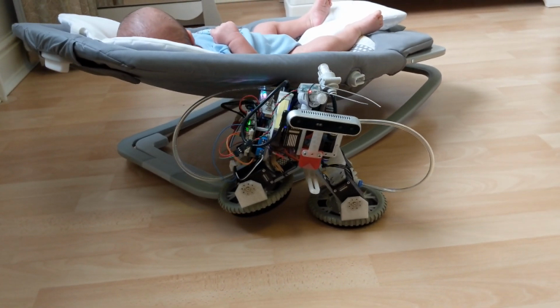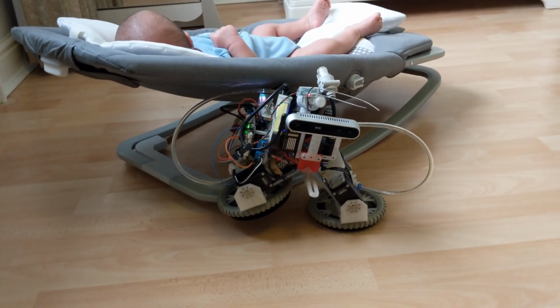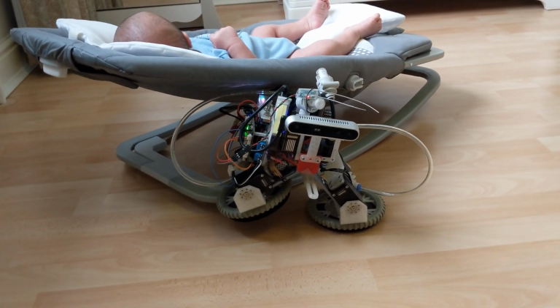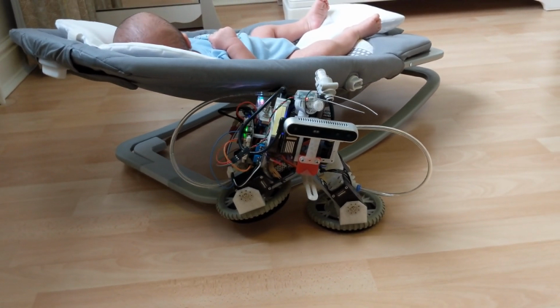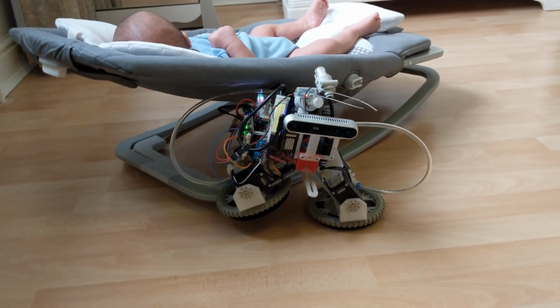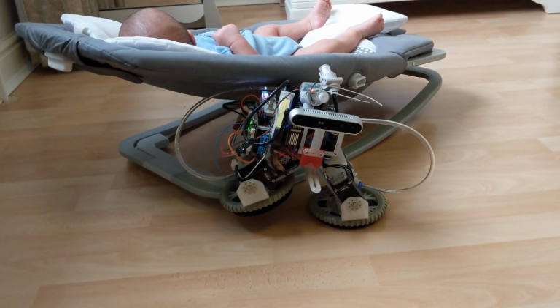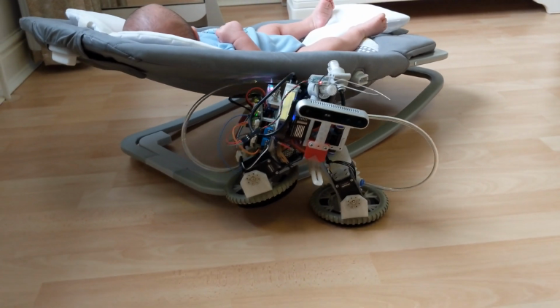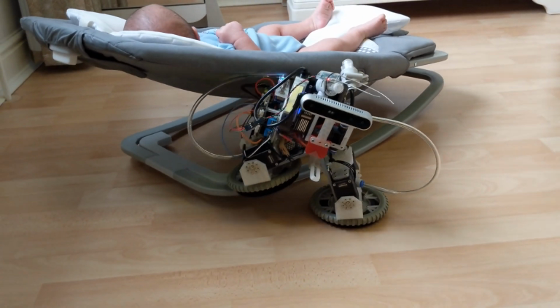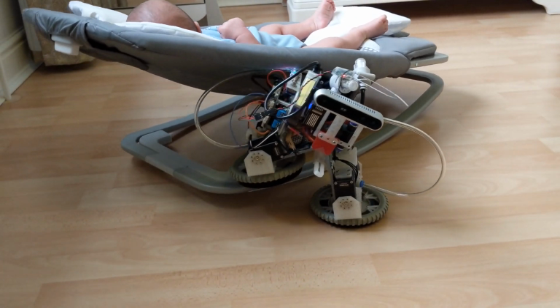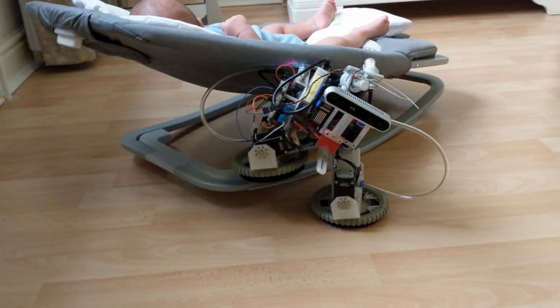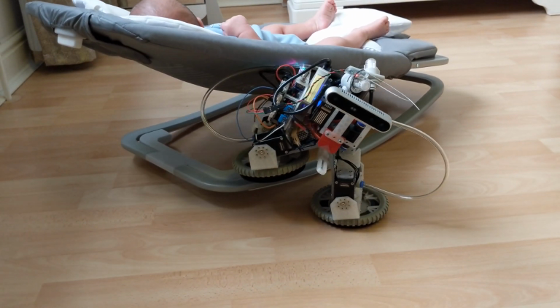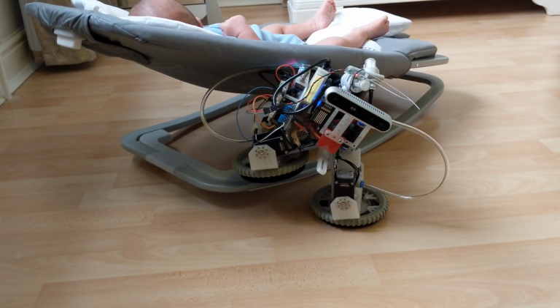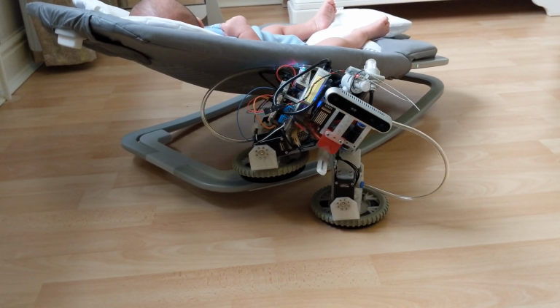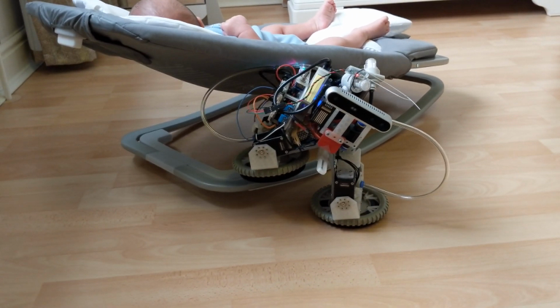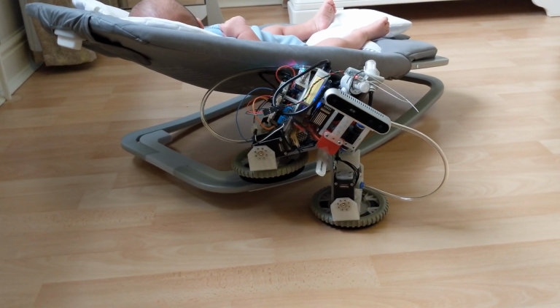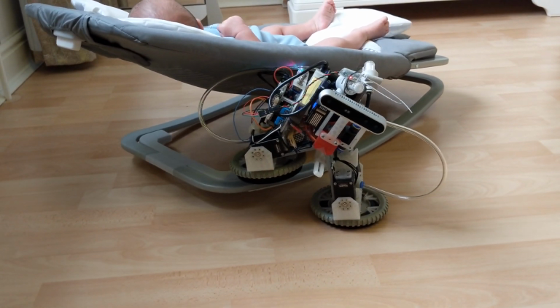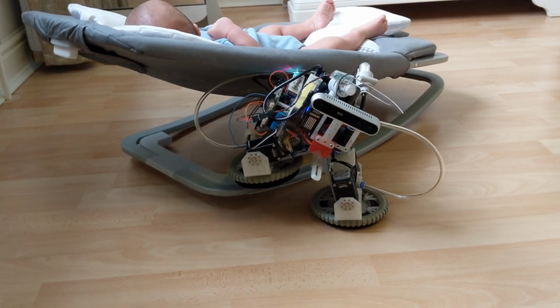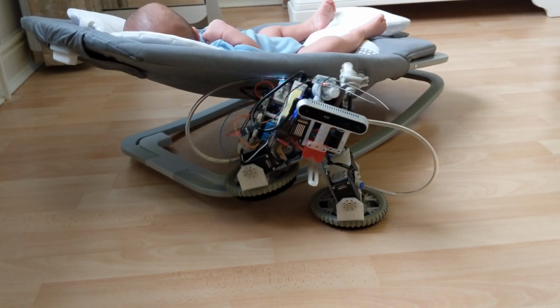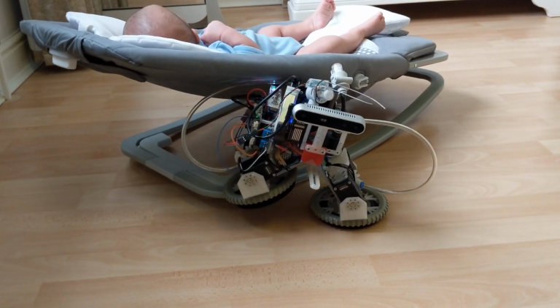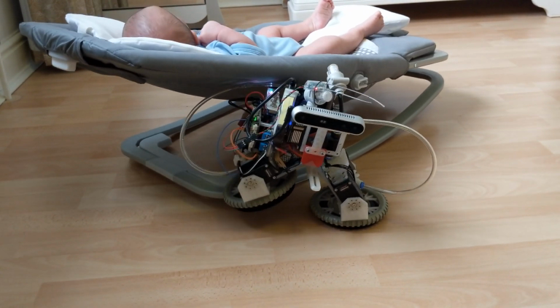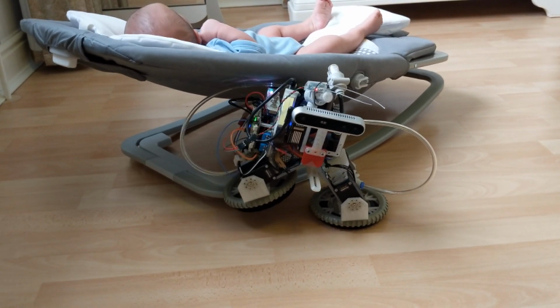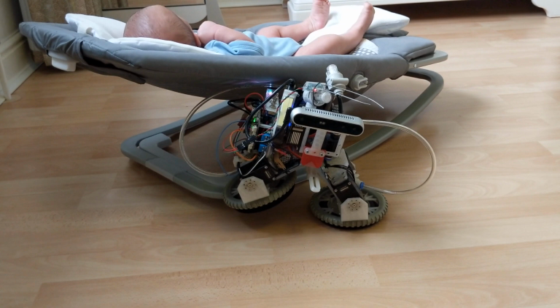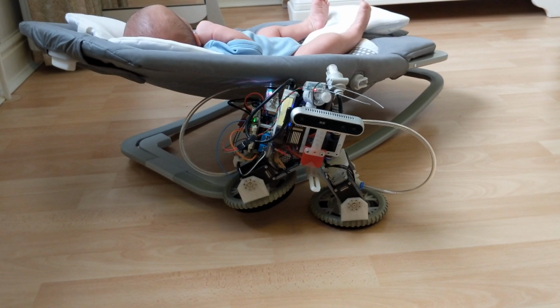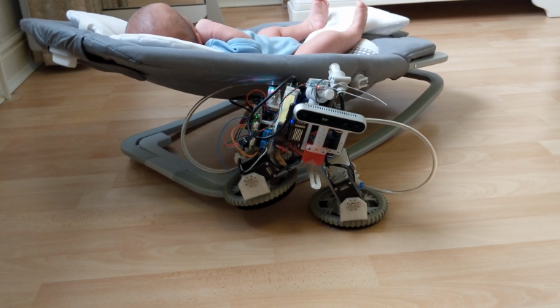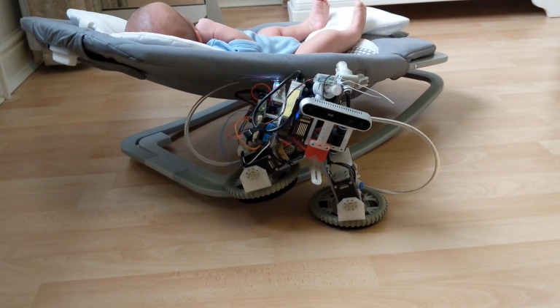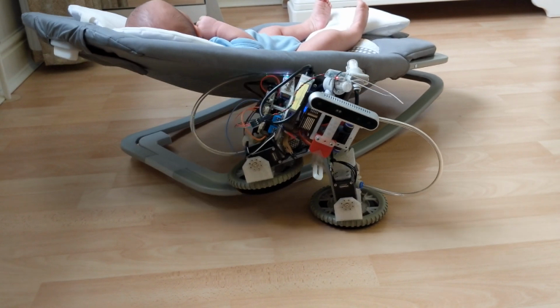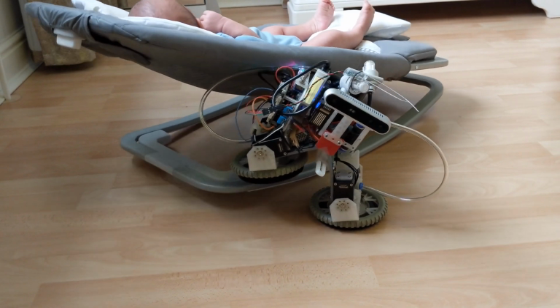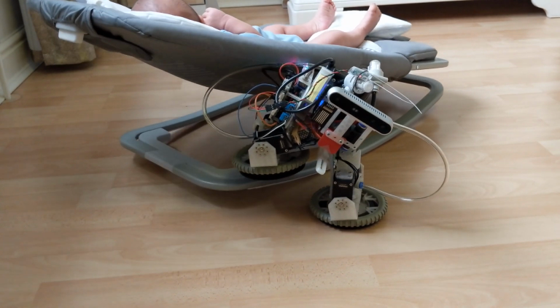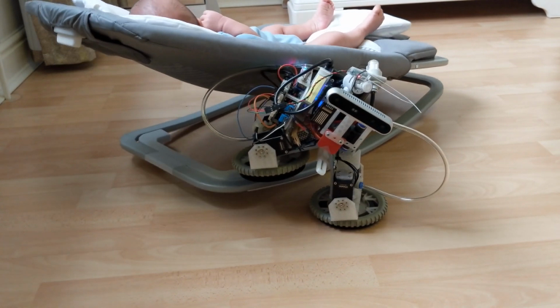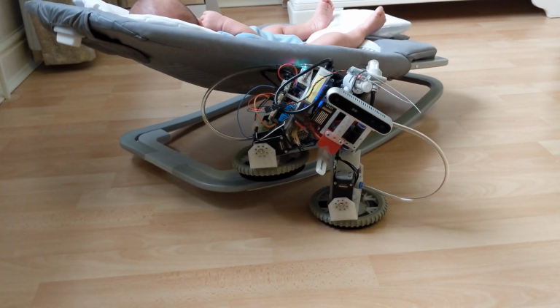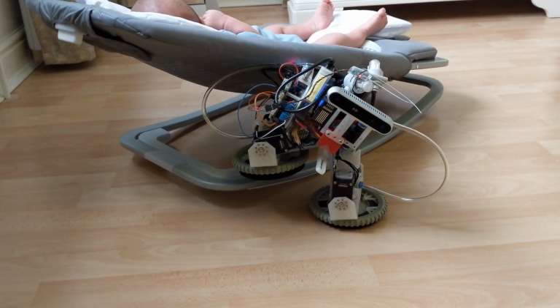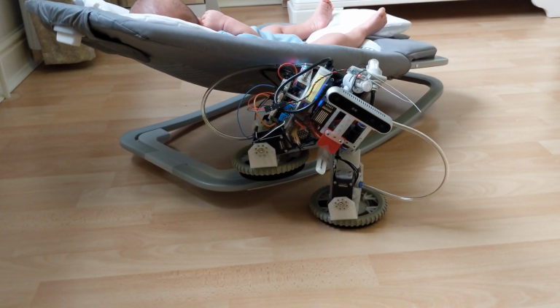Robot rocking skills definitely could be improved. Or maybe the operator needs more training.